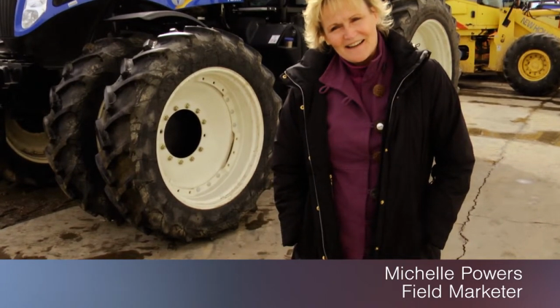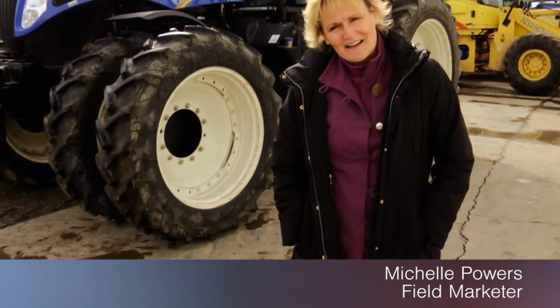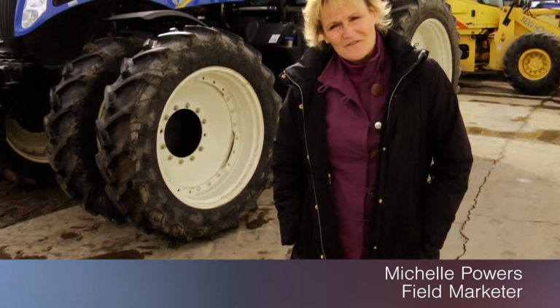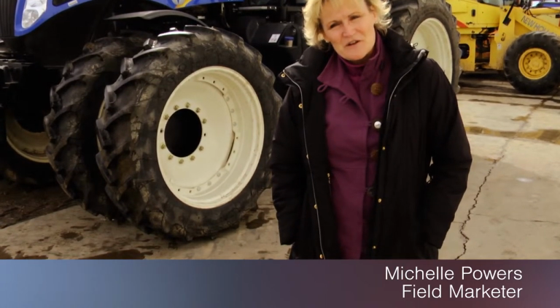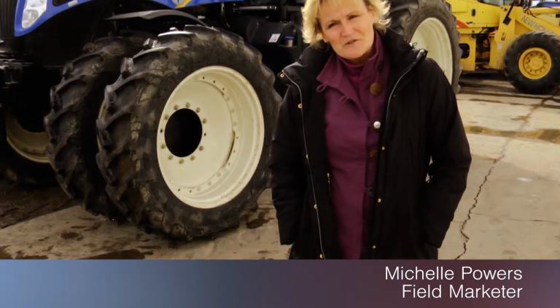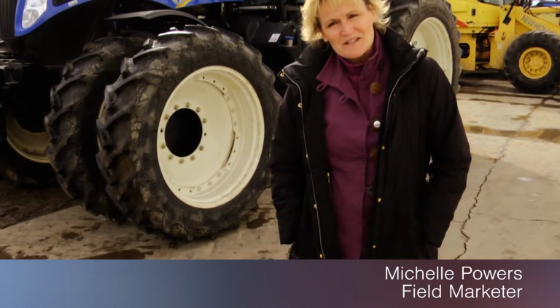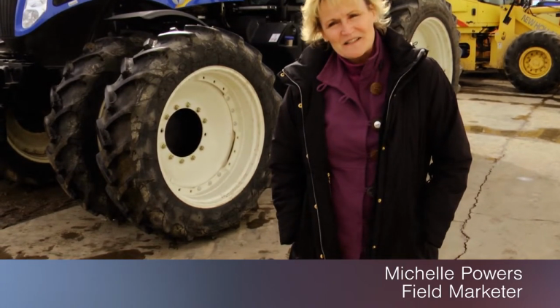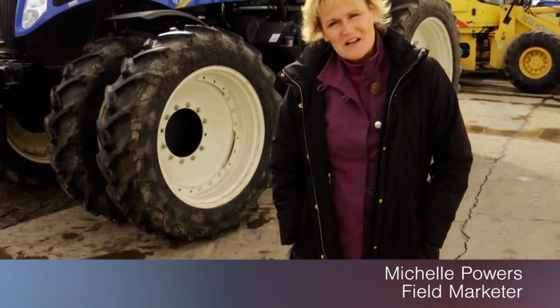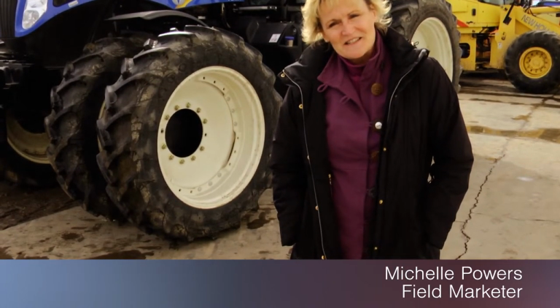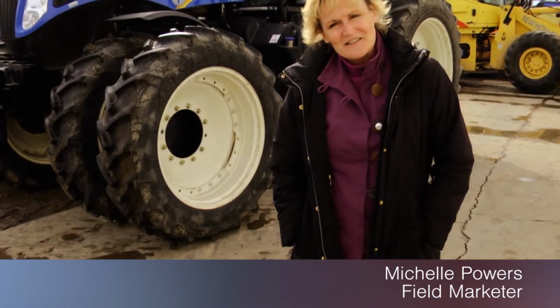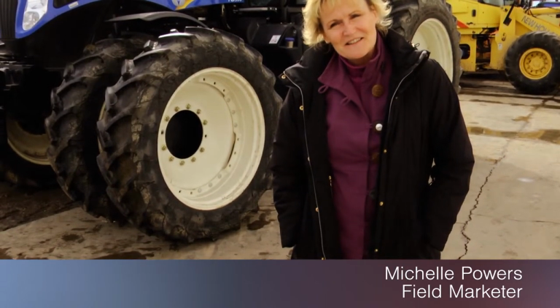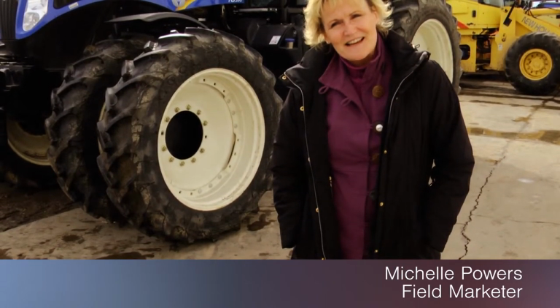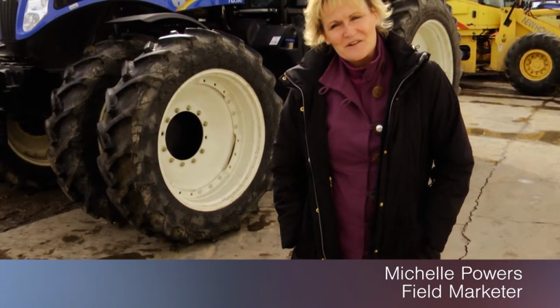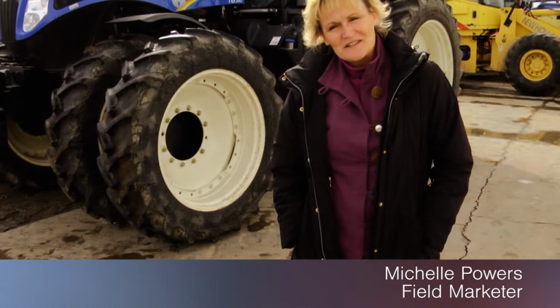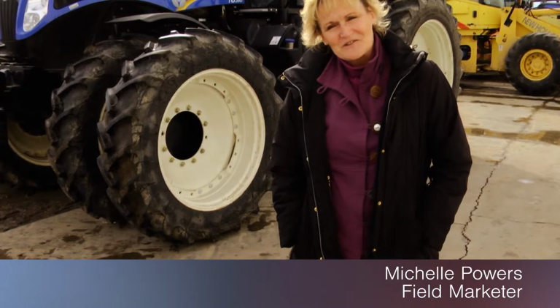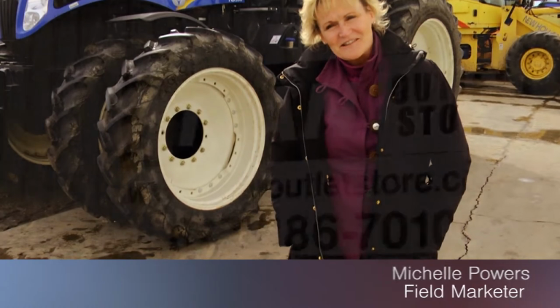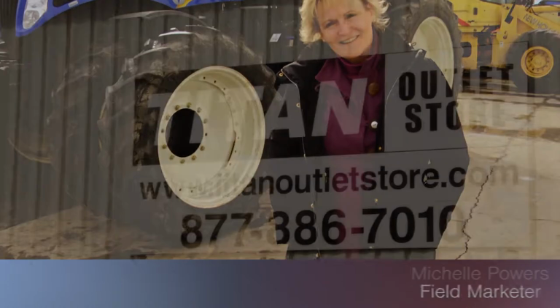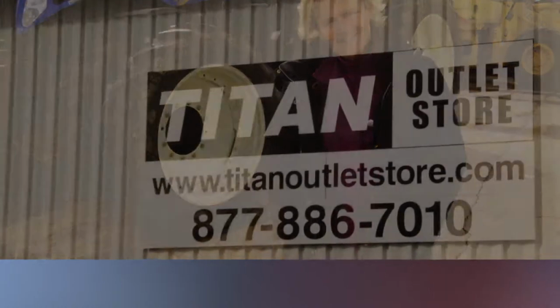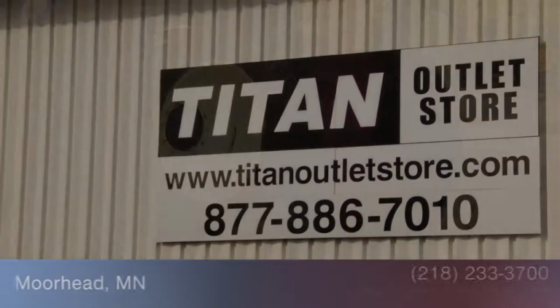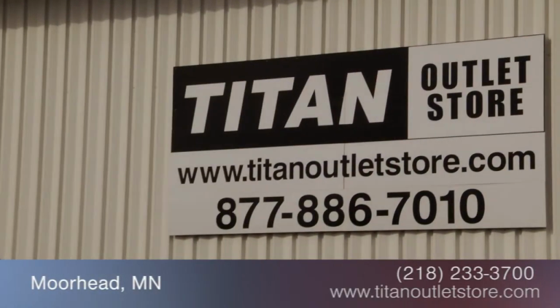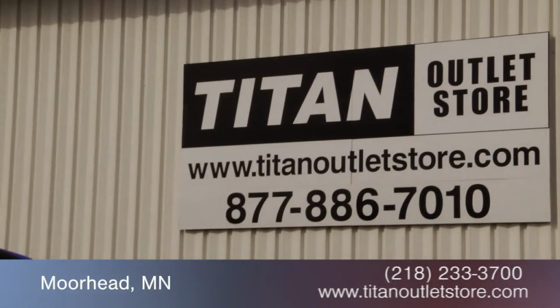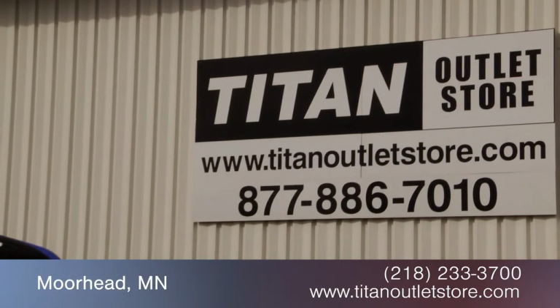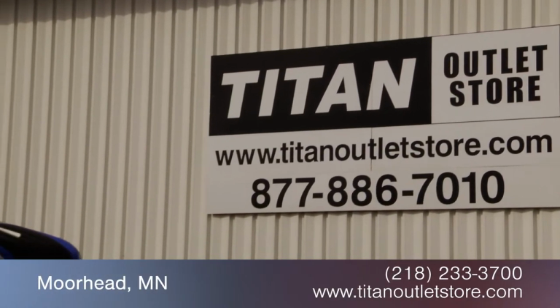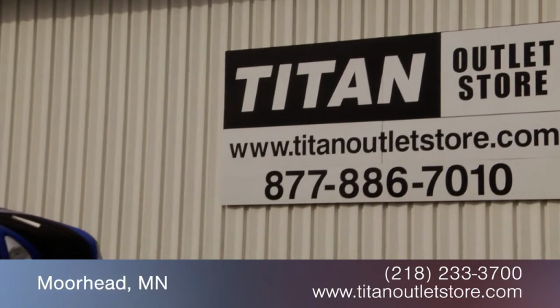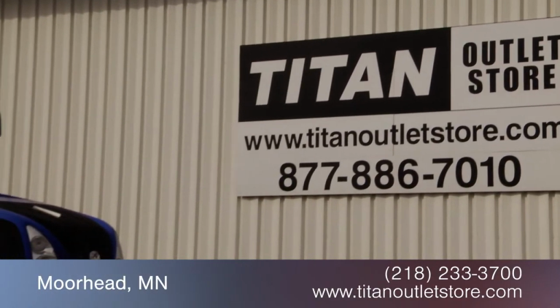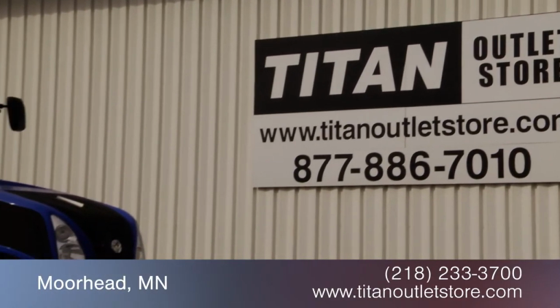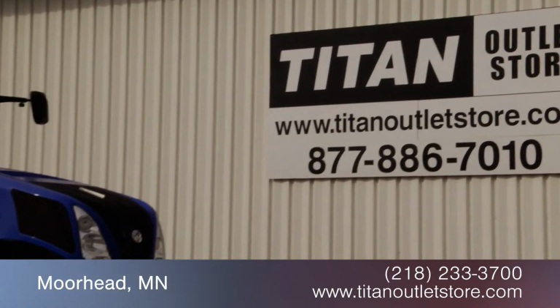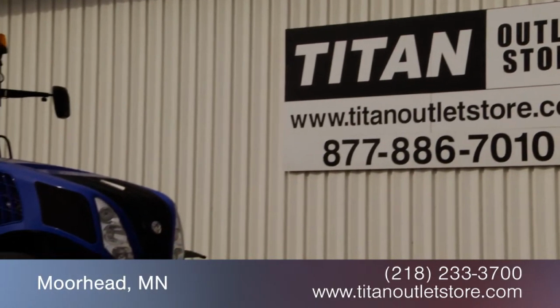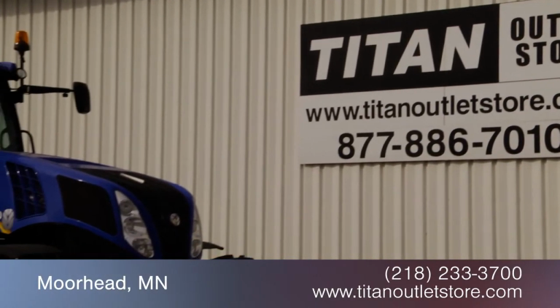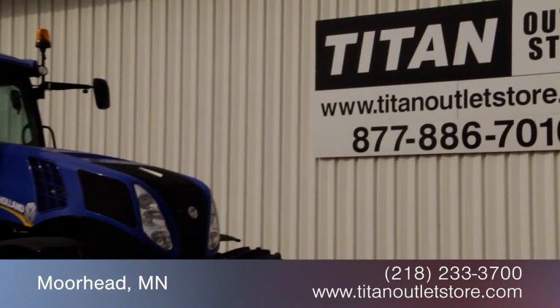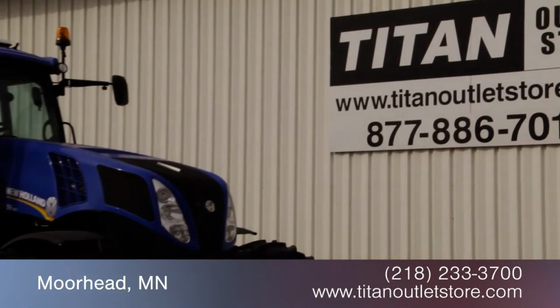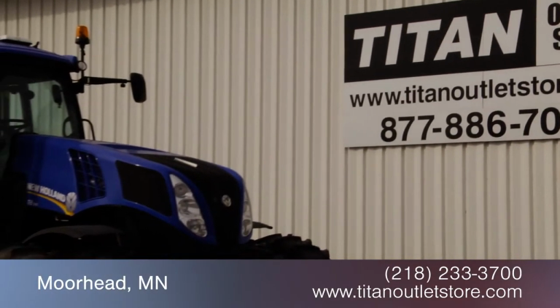If you're interested, please call us here at the Titan Outlet Store. Available now at the Titan Outlet Store.